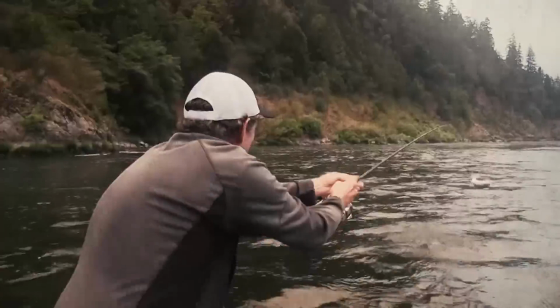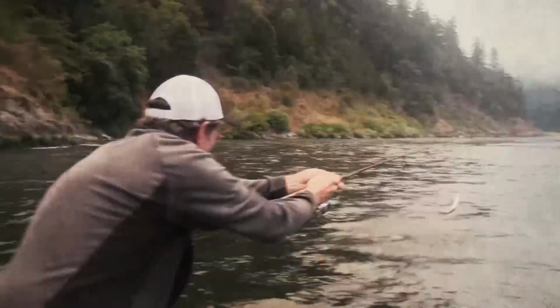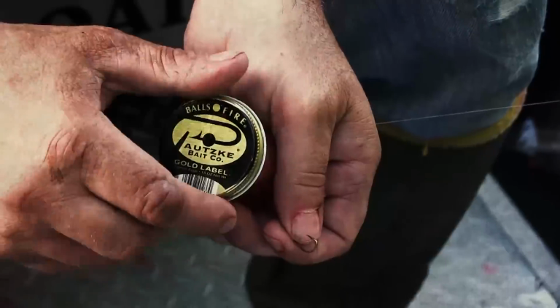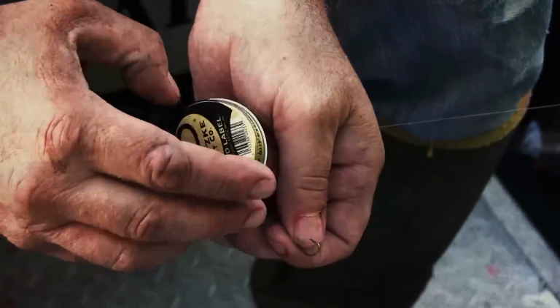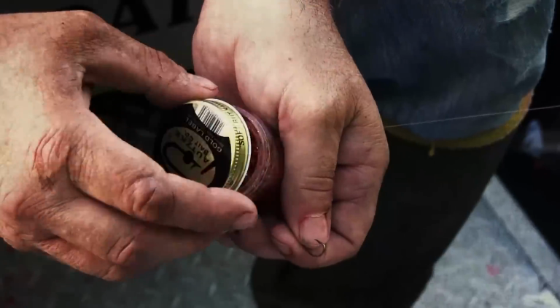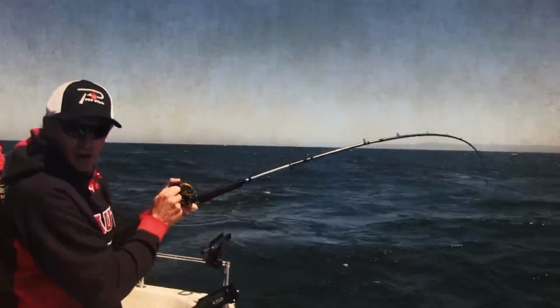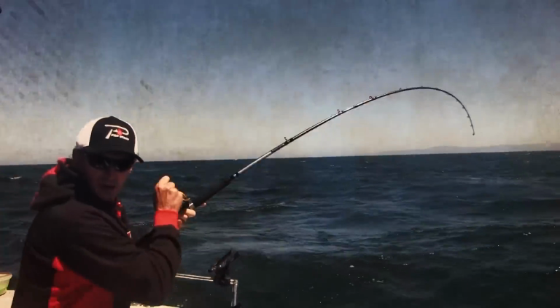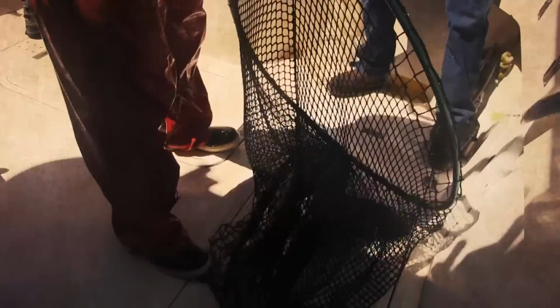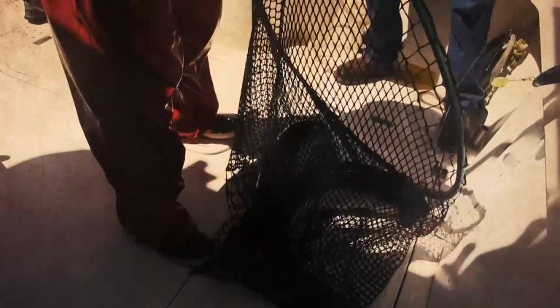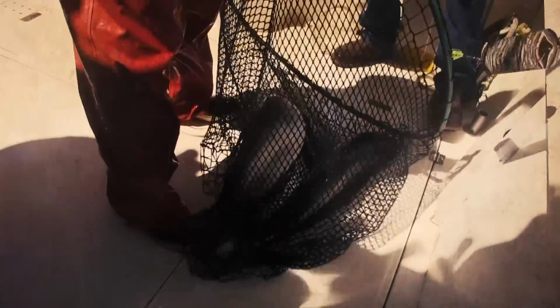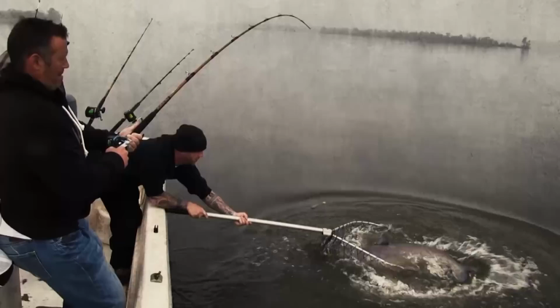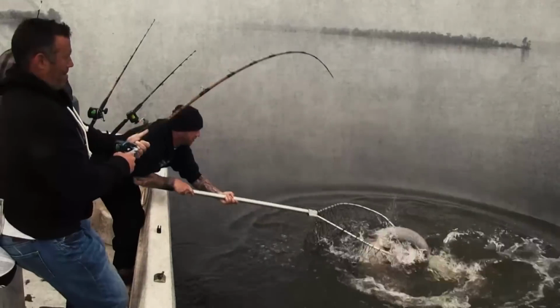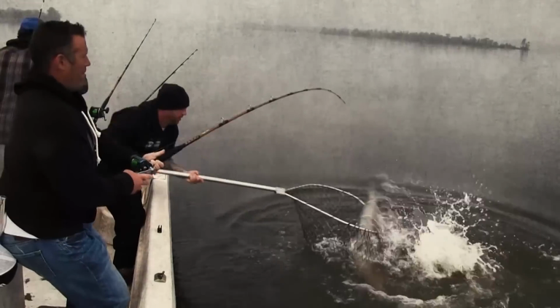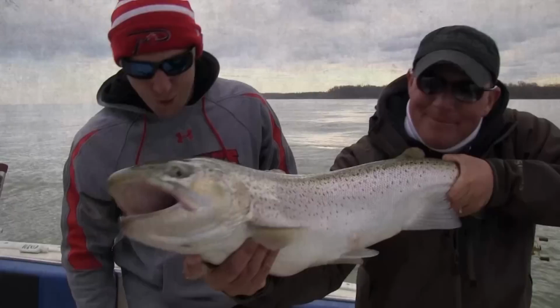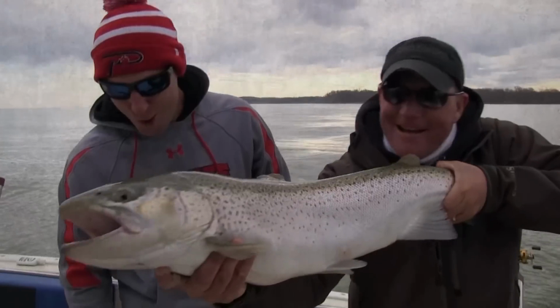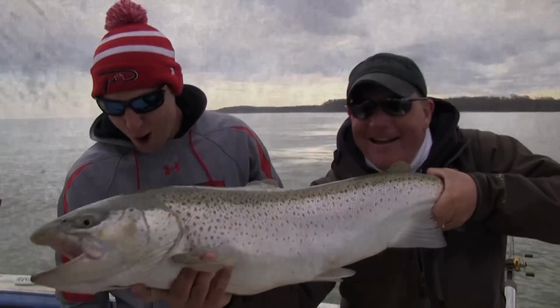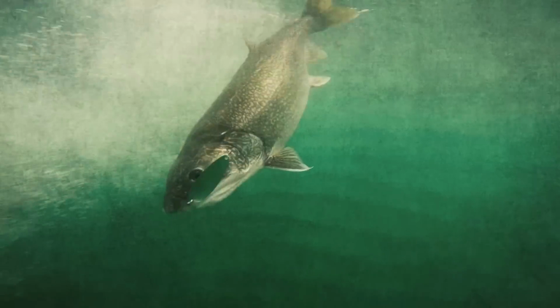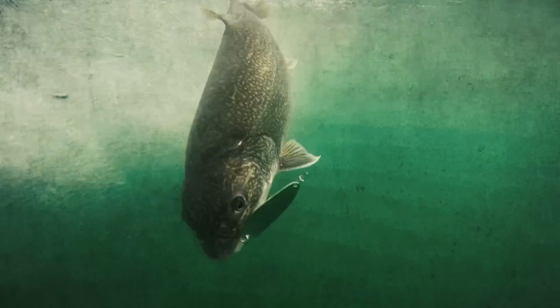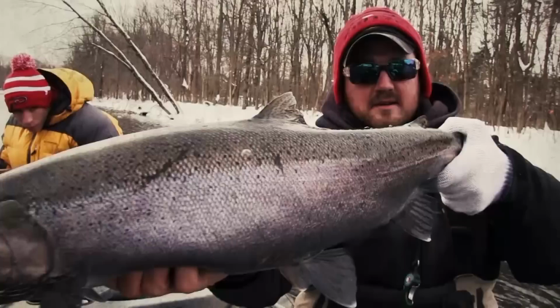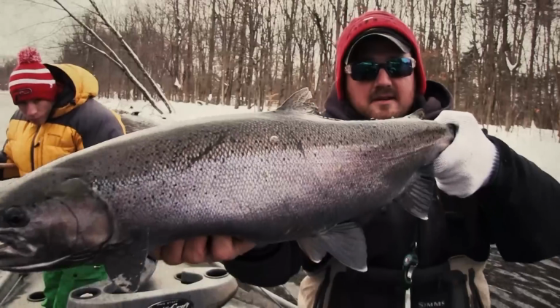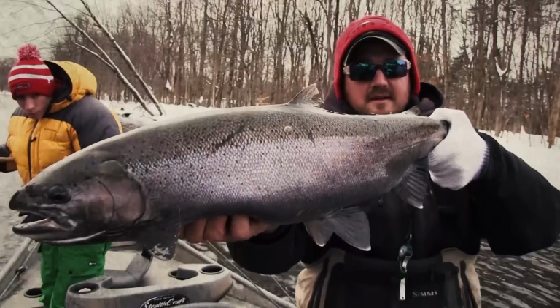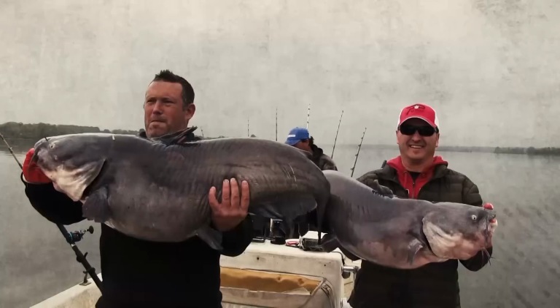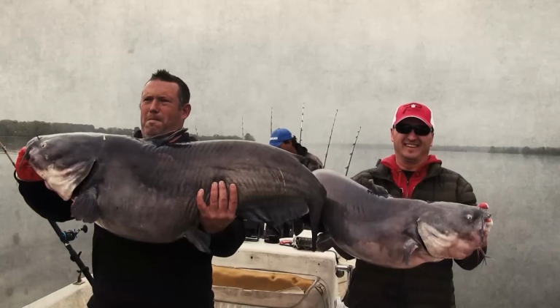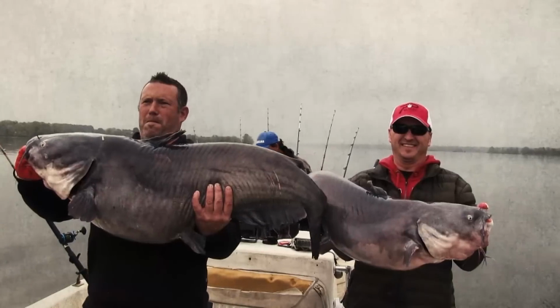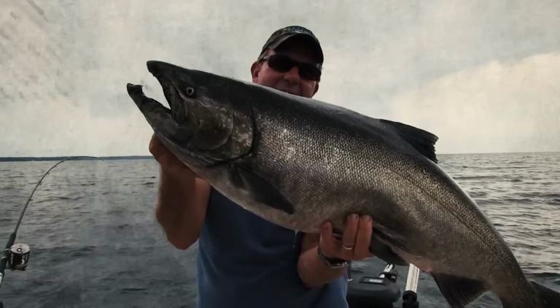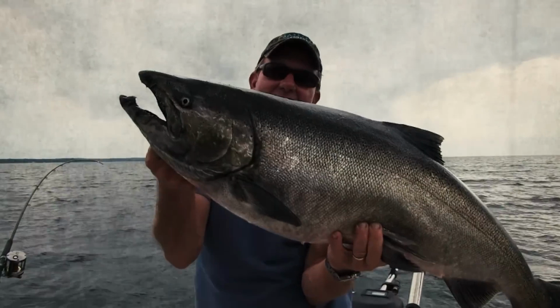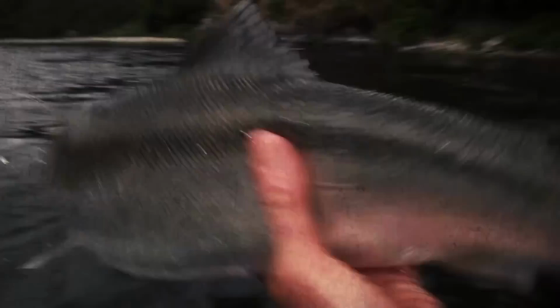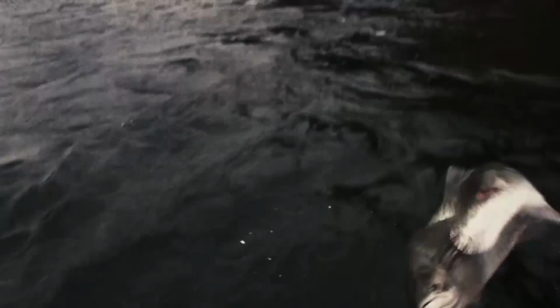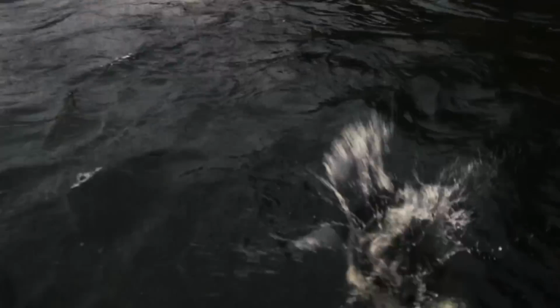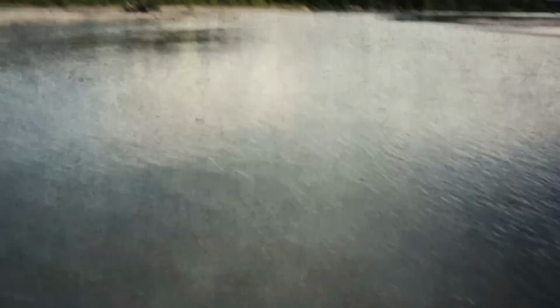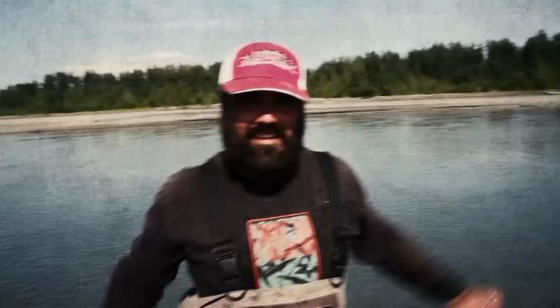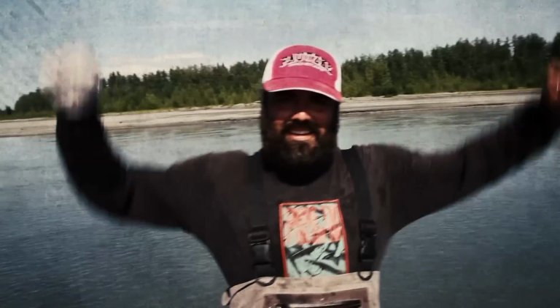I tell you where the fish are! Trip on! Get in there! That's a nice fish. Yeah man! Woo!